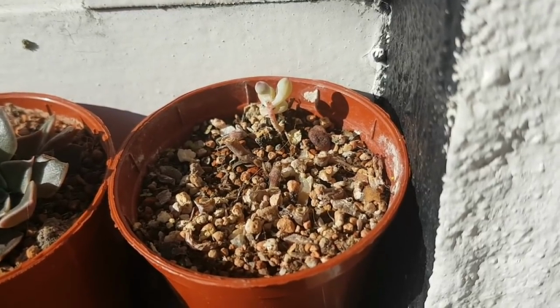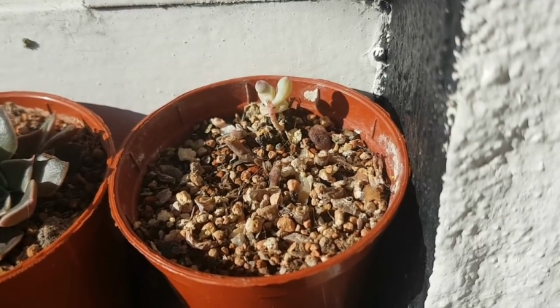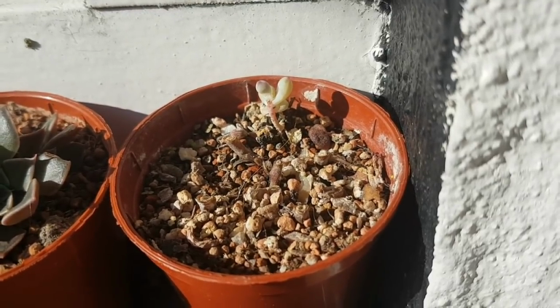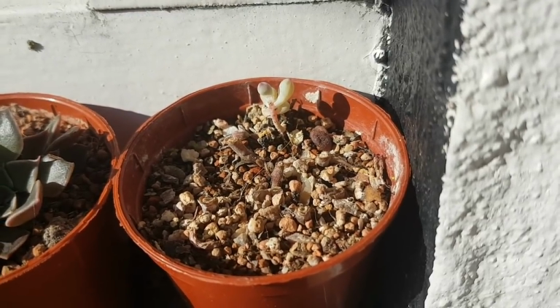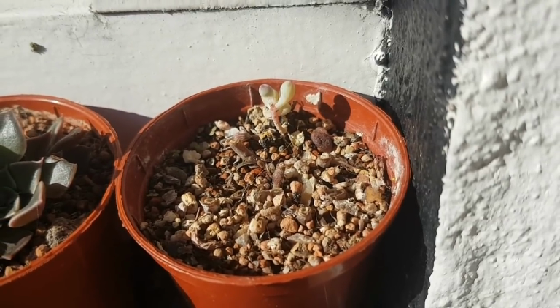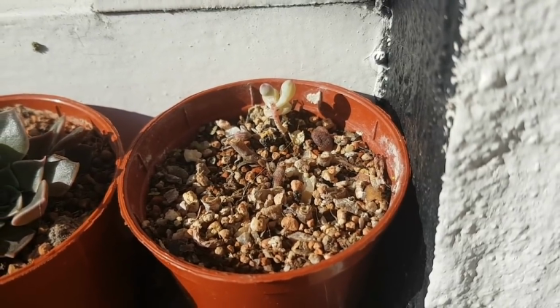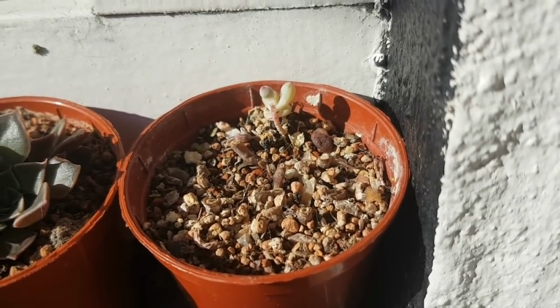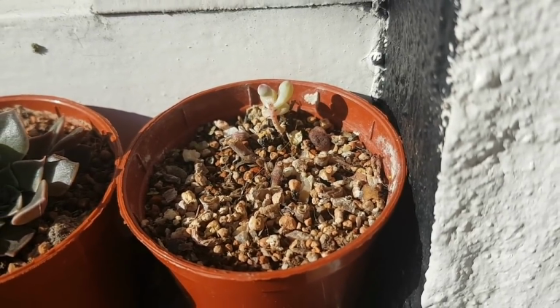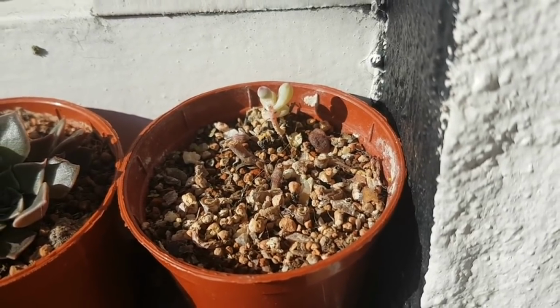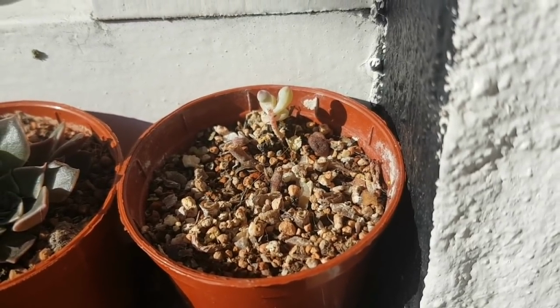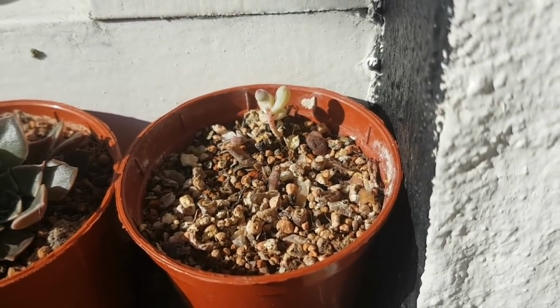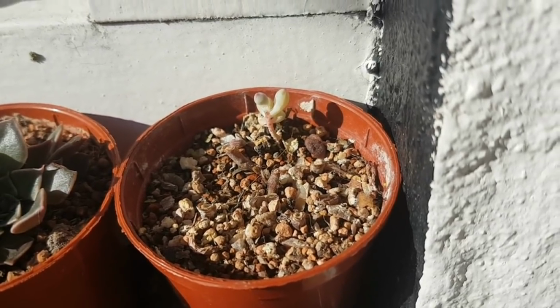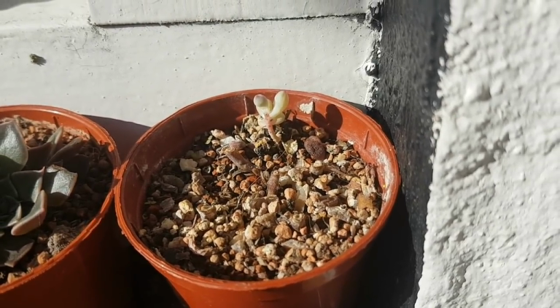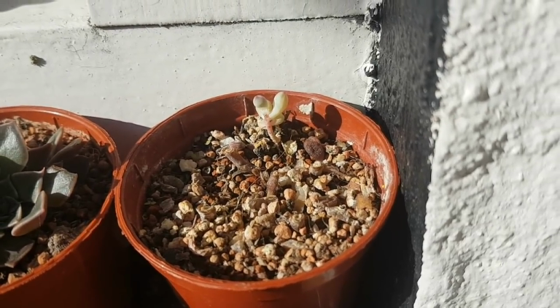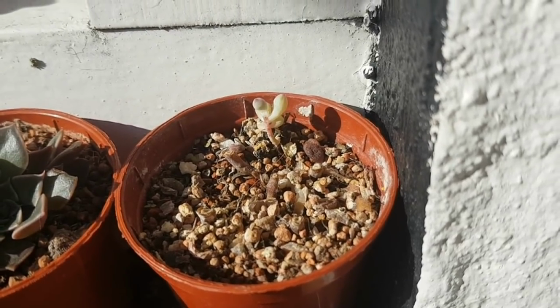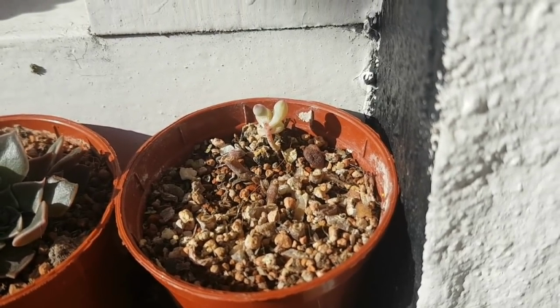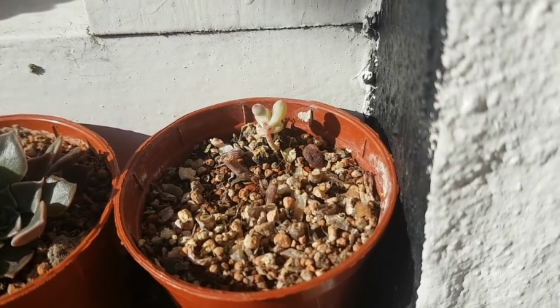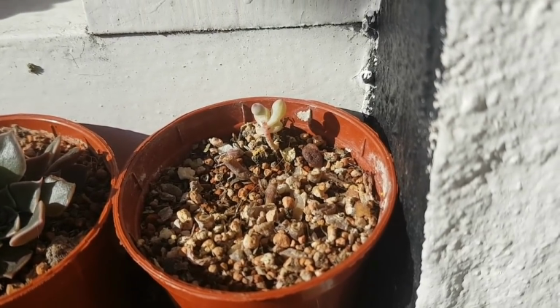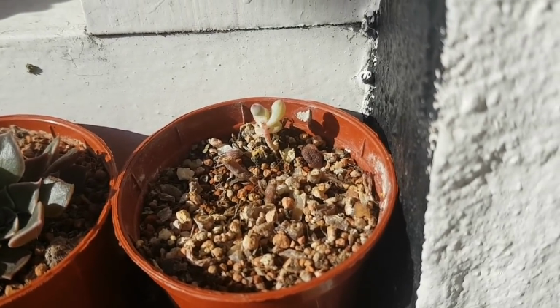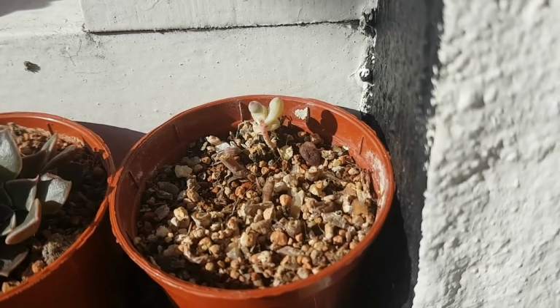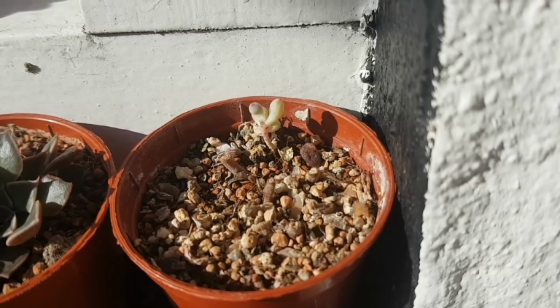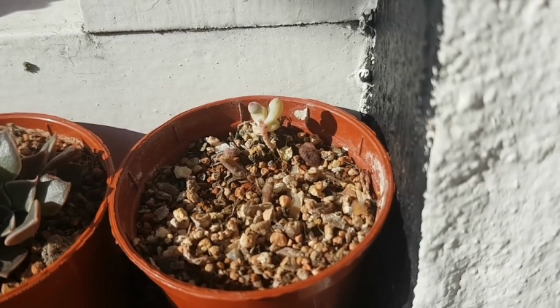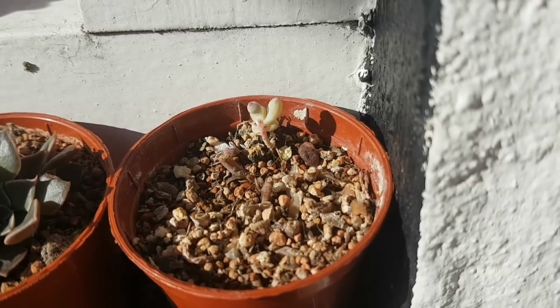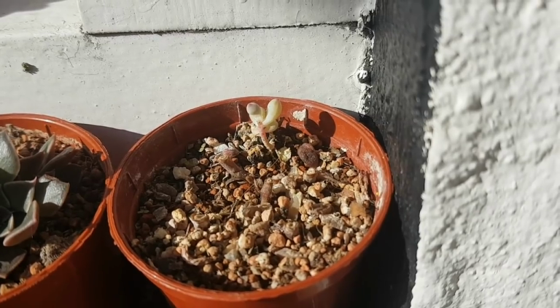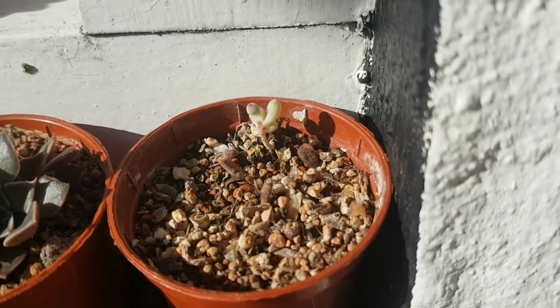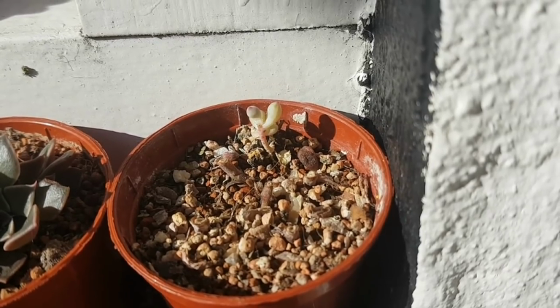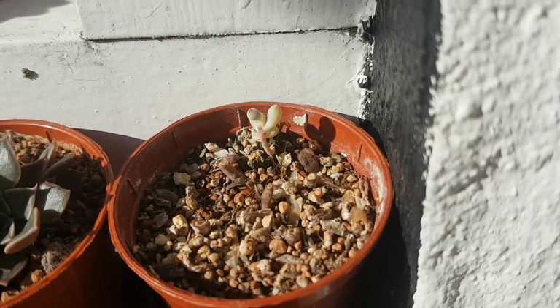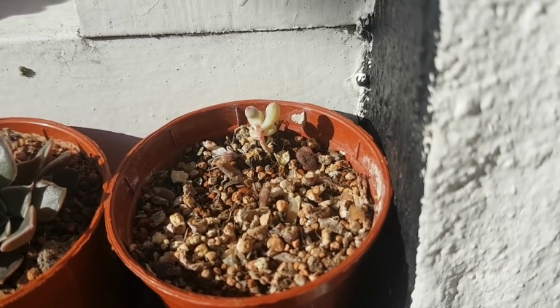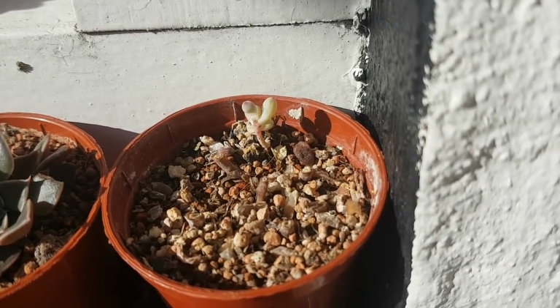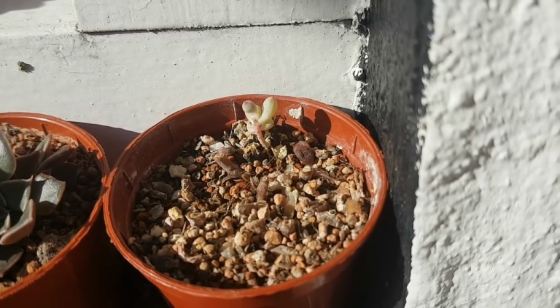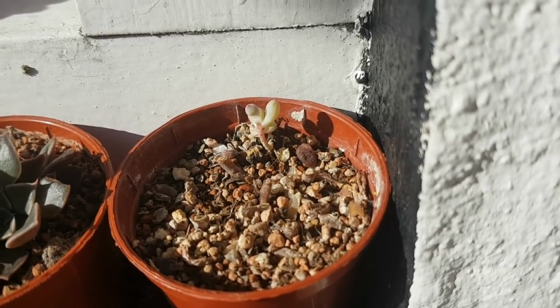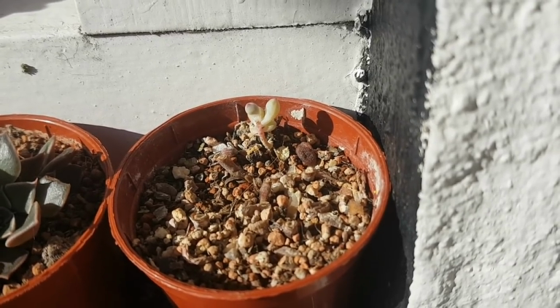Hello everyone and welcome back to the channel. This is a bit of an update on some of my plants that are outside the front.